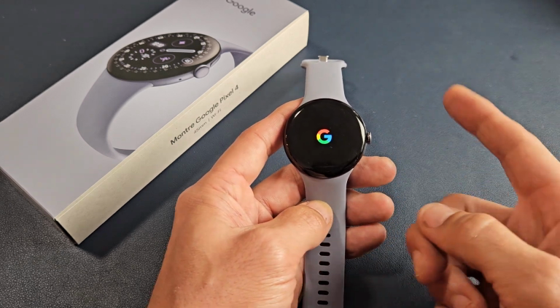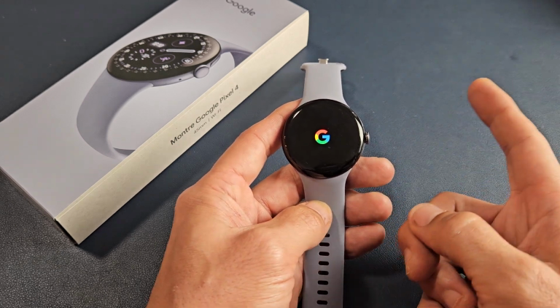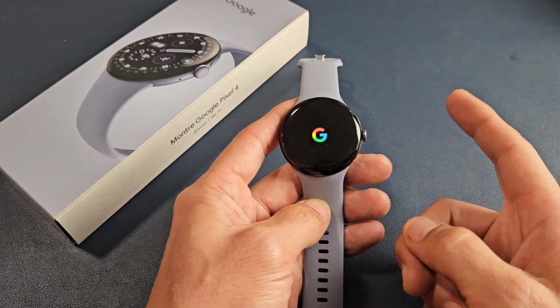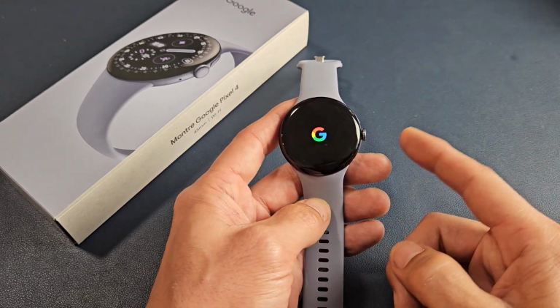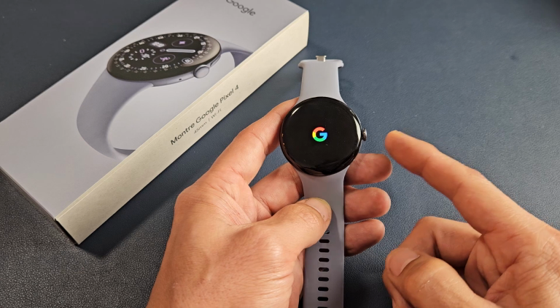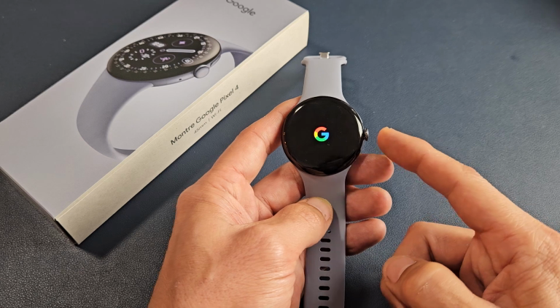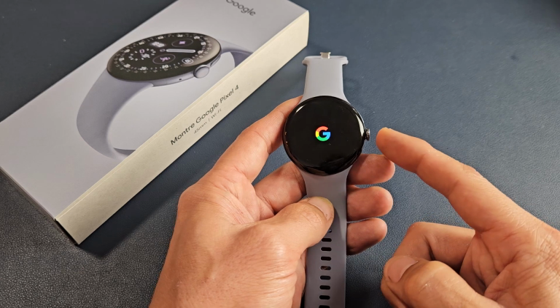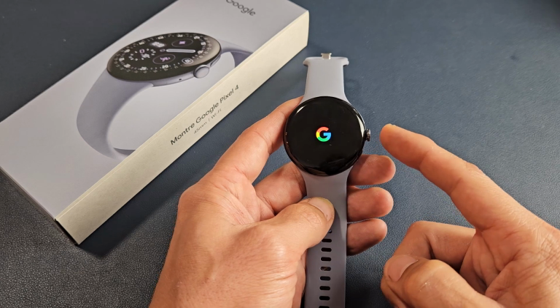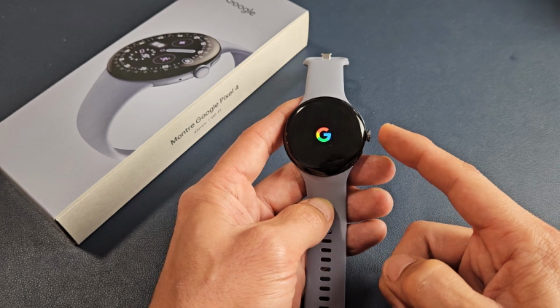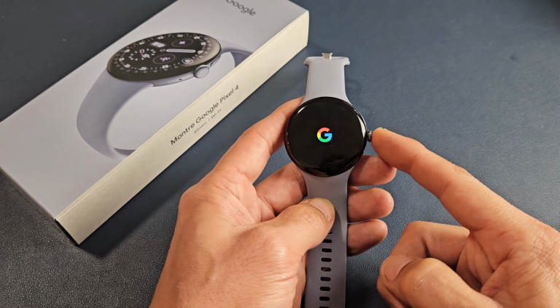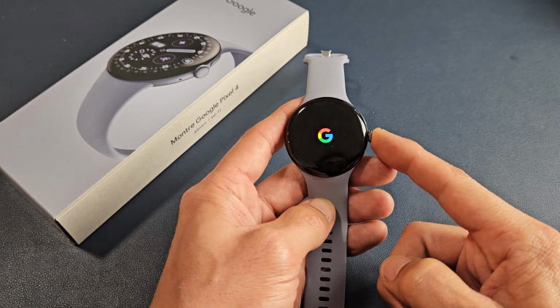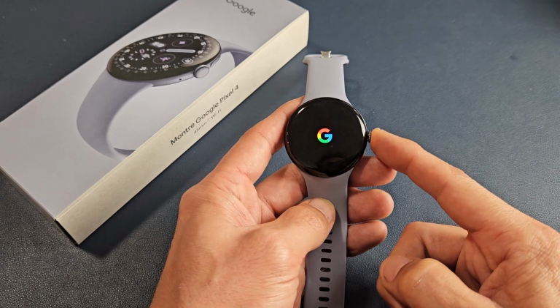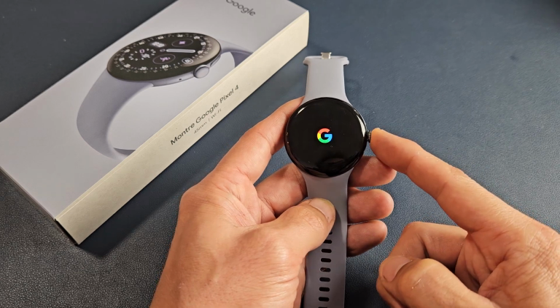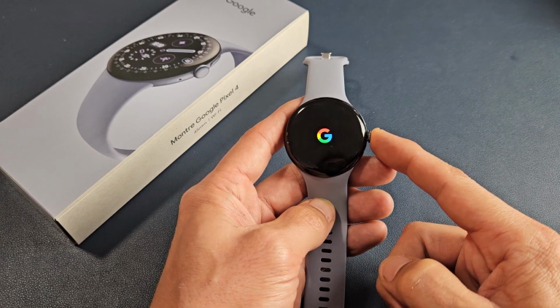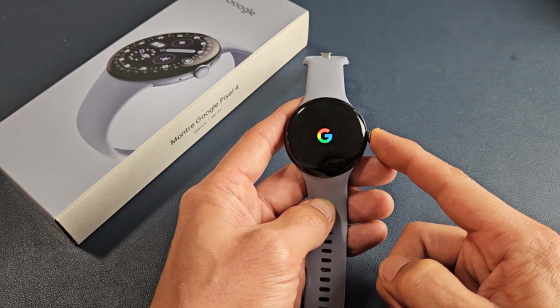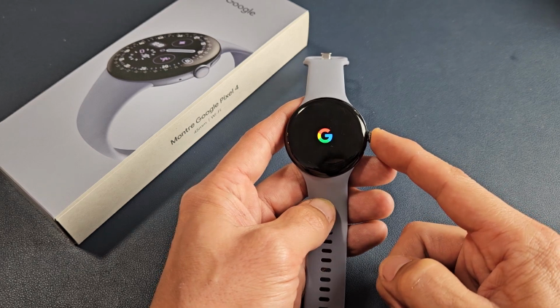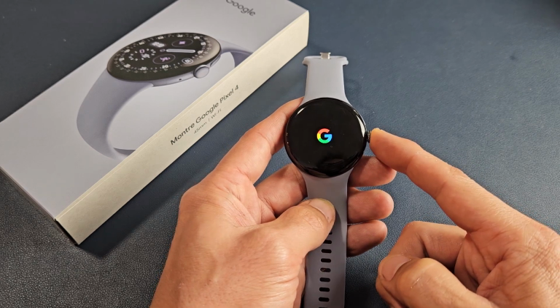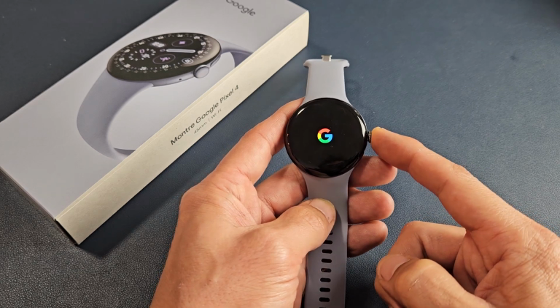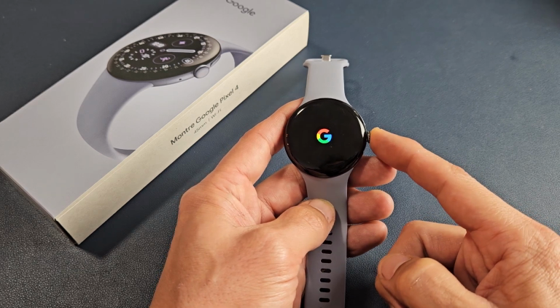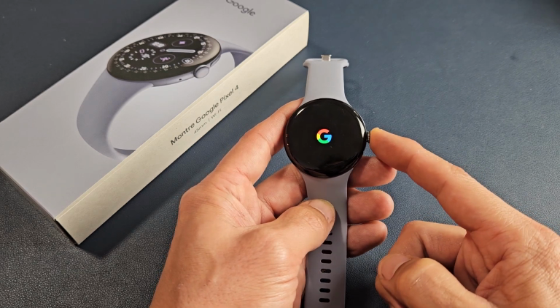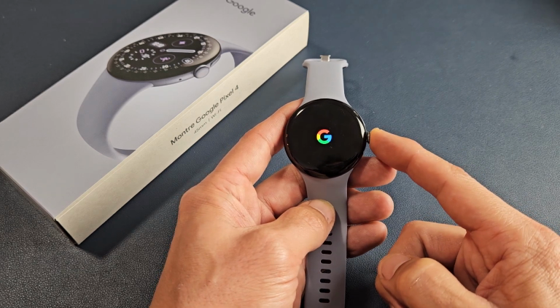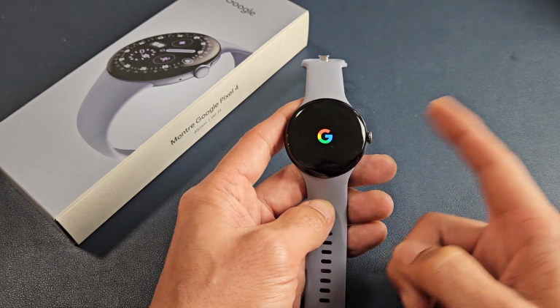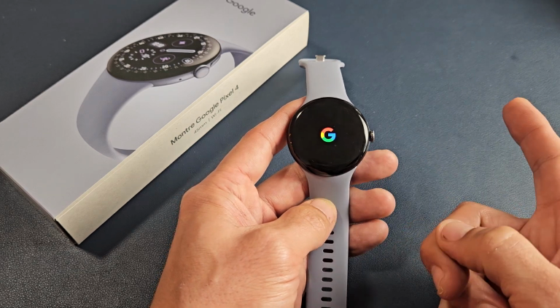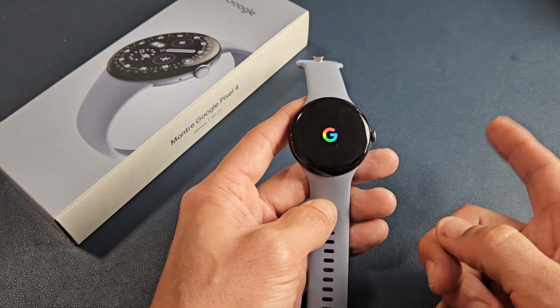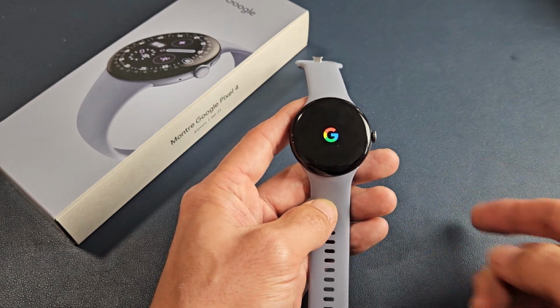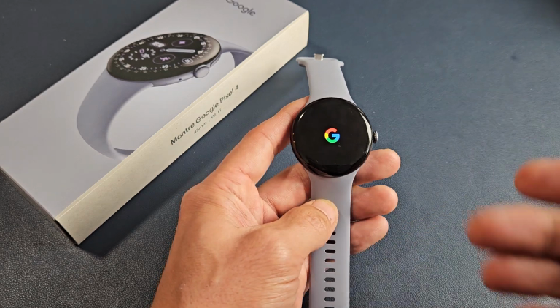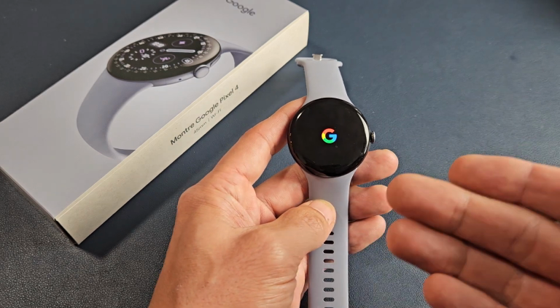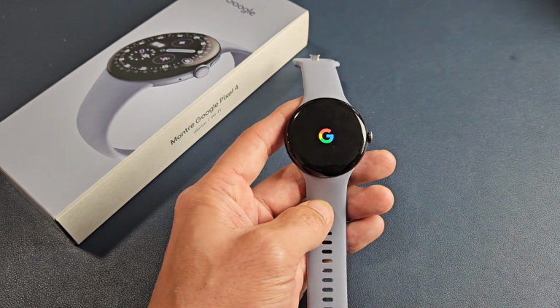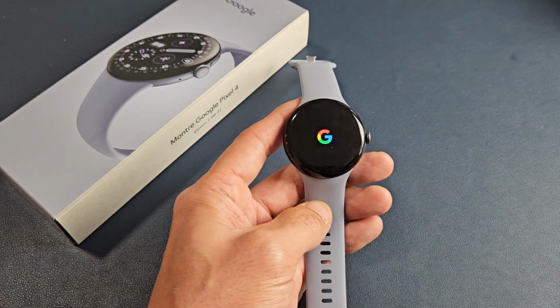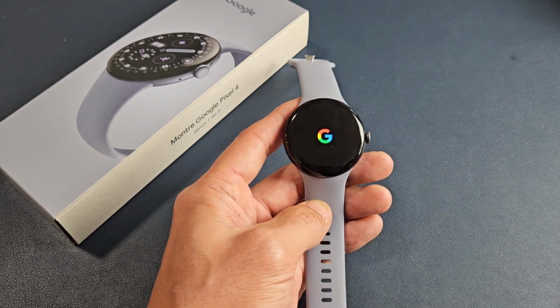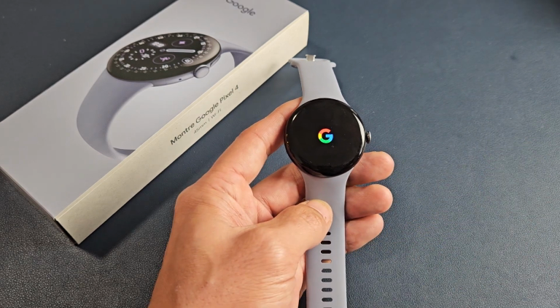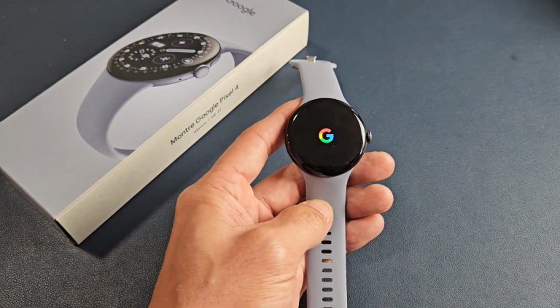First, go ahead and turn it on. Just press and hold that crown button. Wait till you see the Google logo, then release it and wait till it boots up.